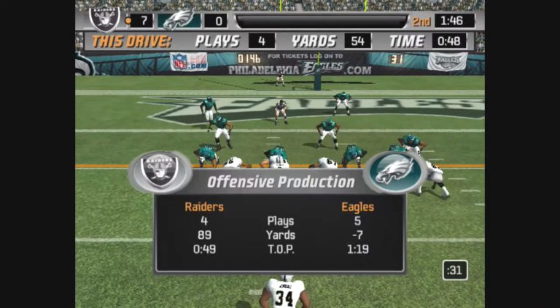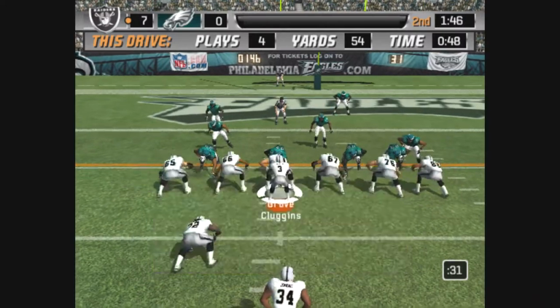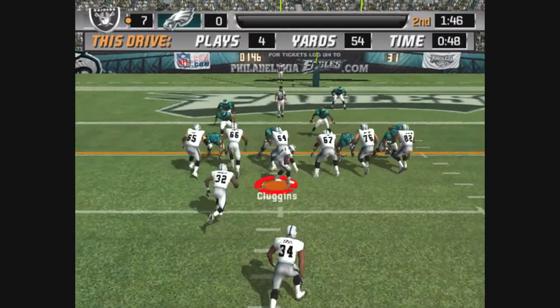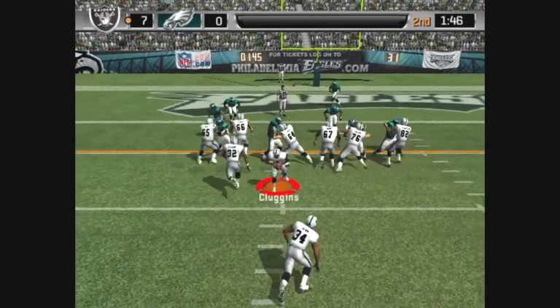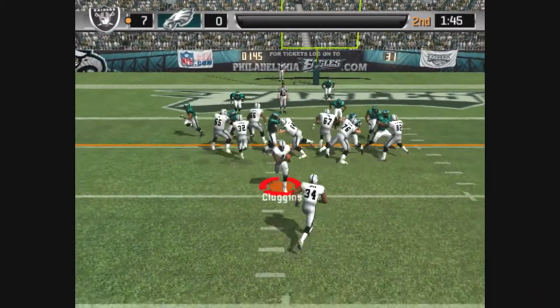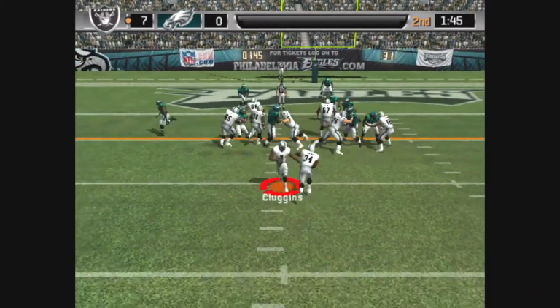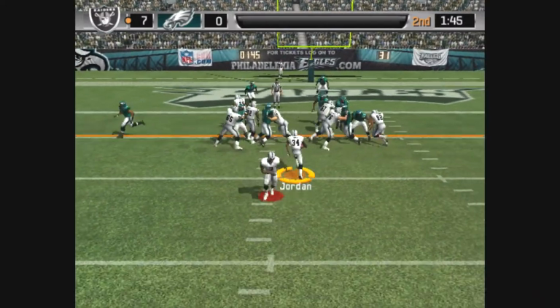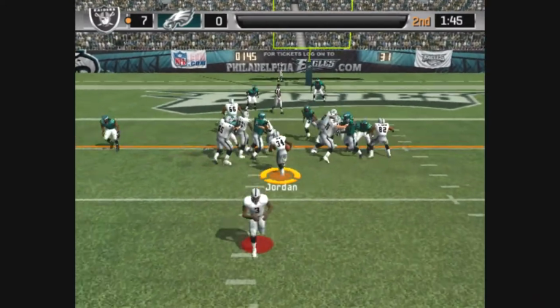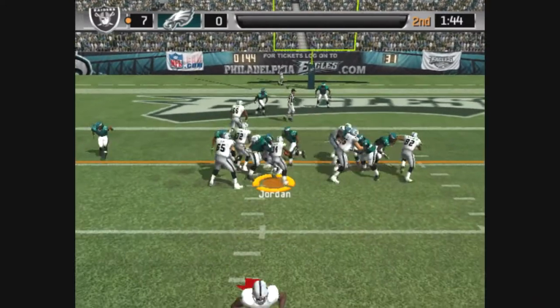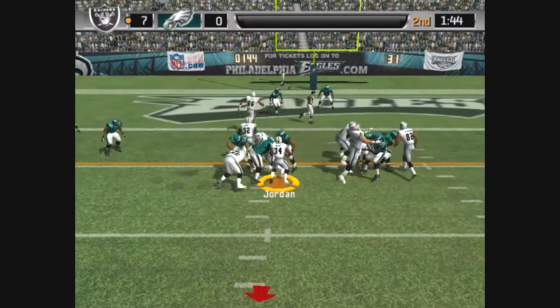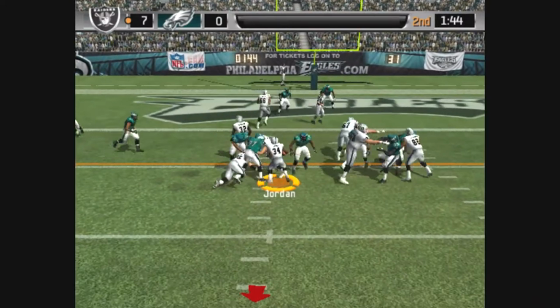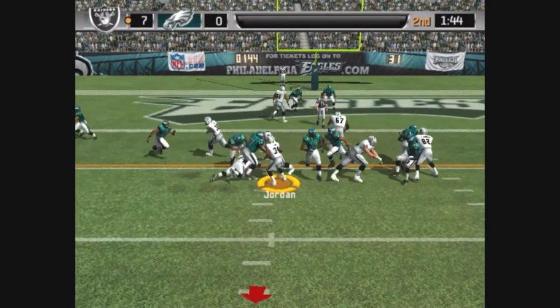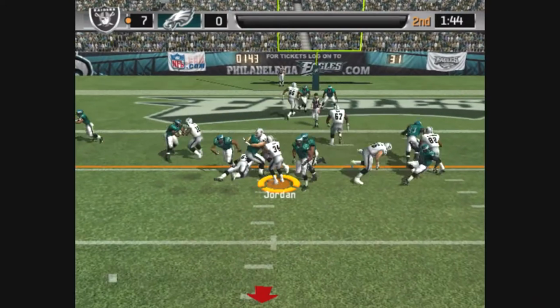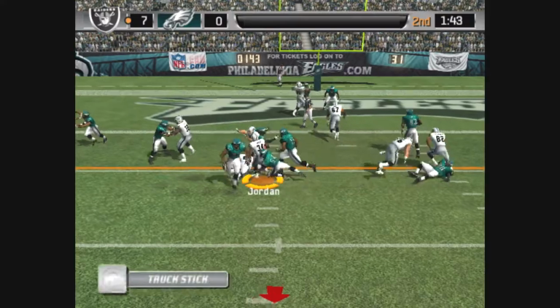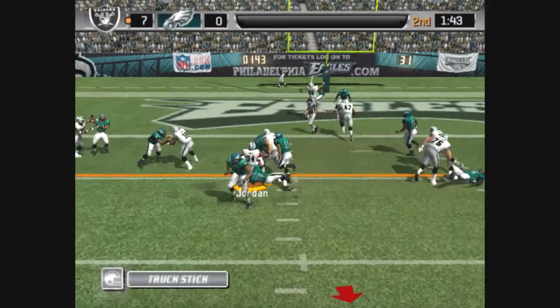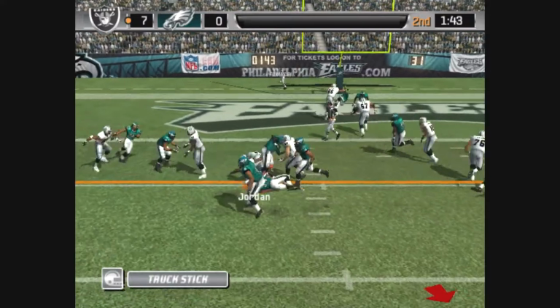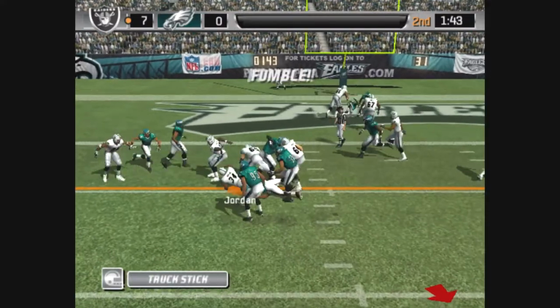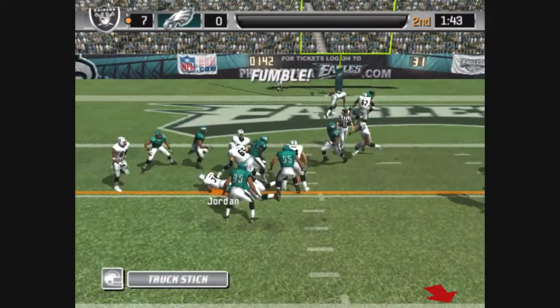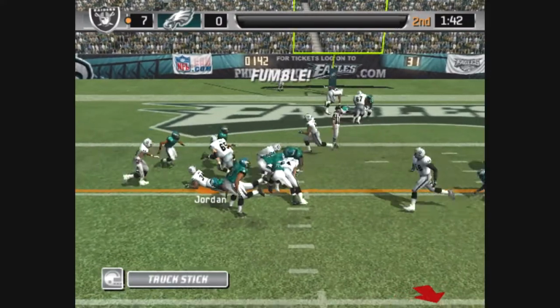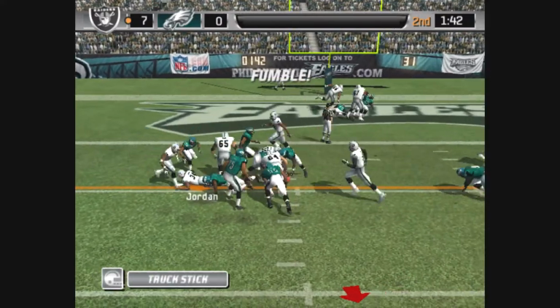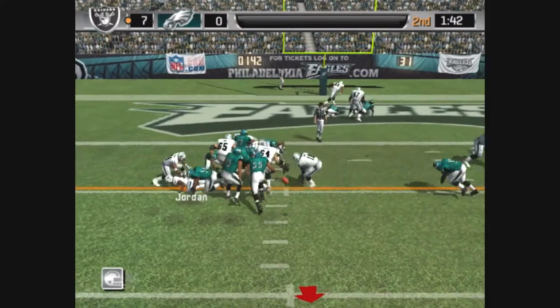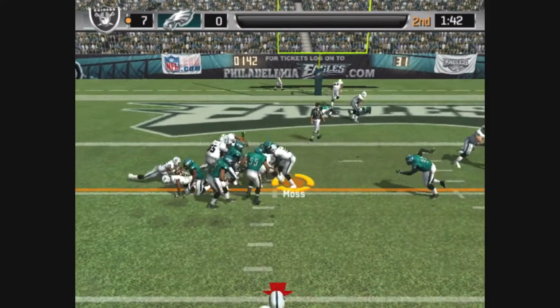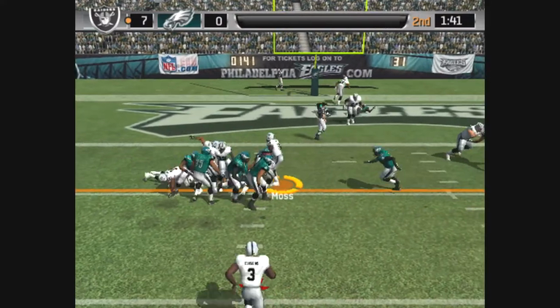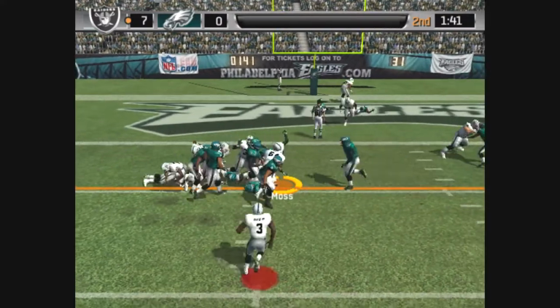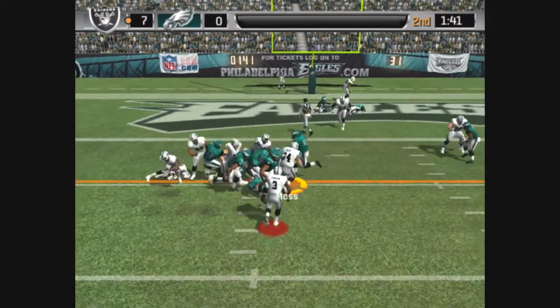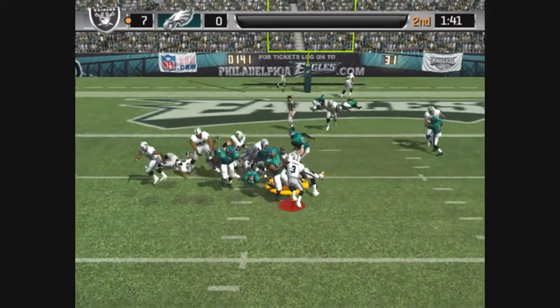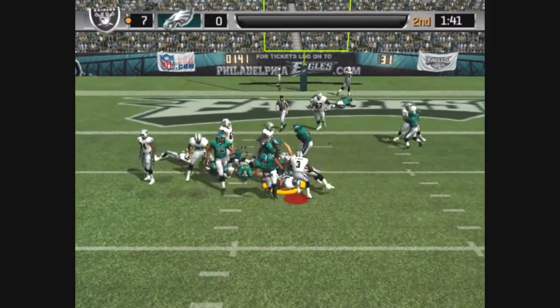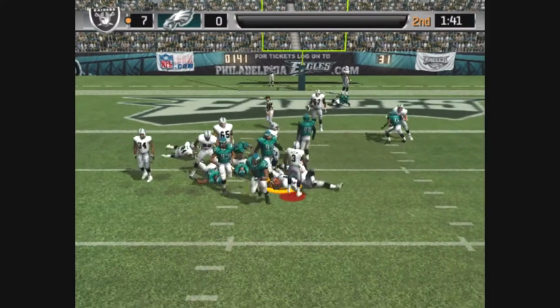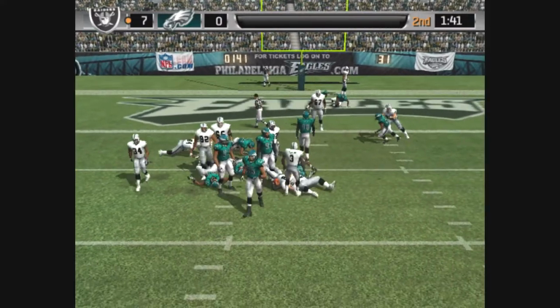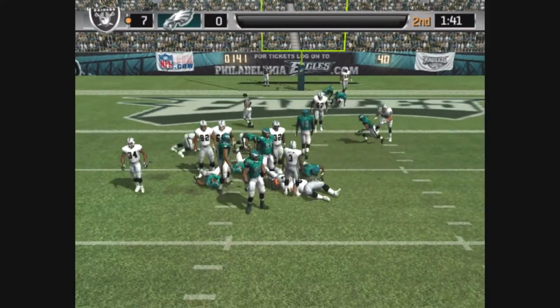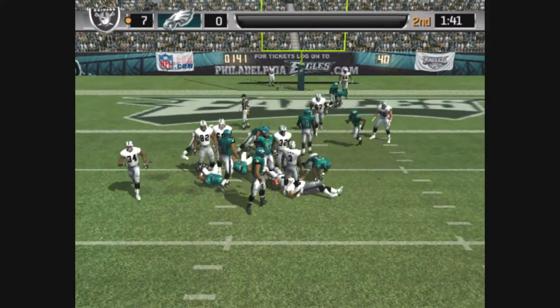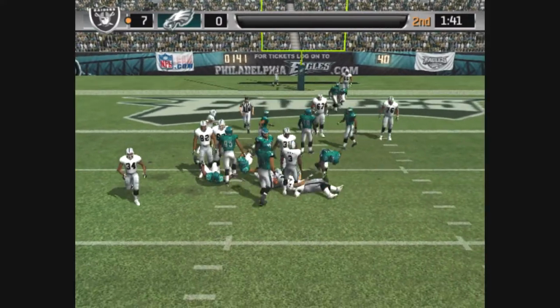The Eagles line up in a 4-3, hangs it off to the back — fumble! Loose ball, the Raiders pick up the fumble.